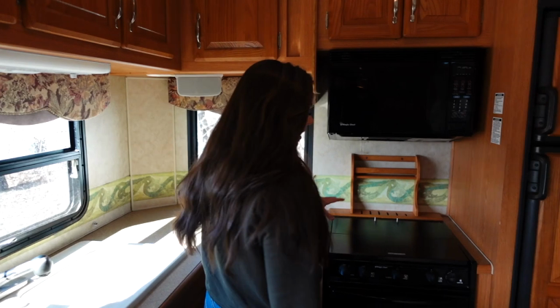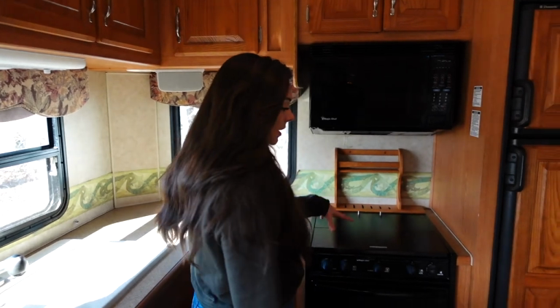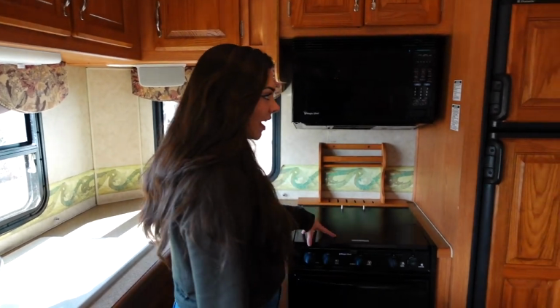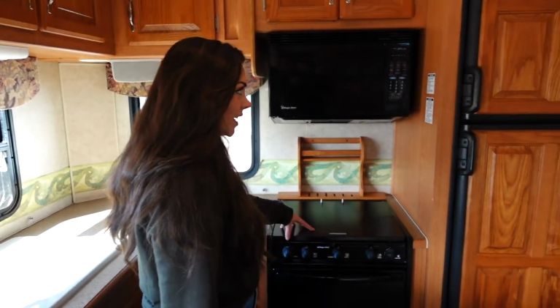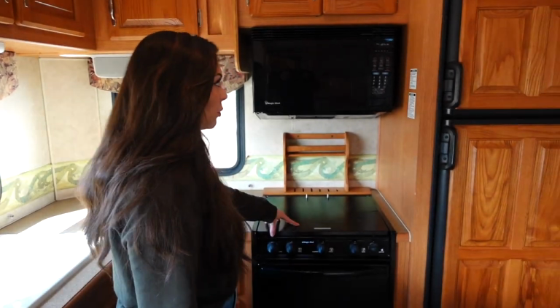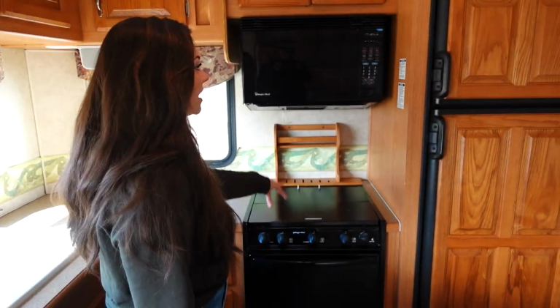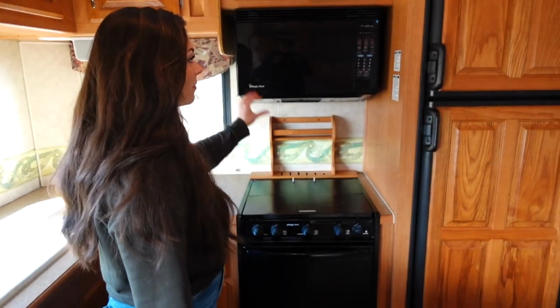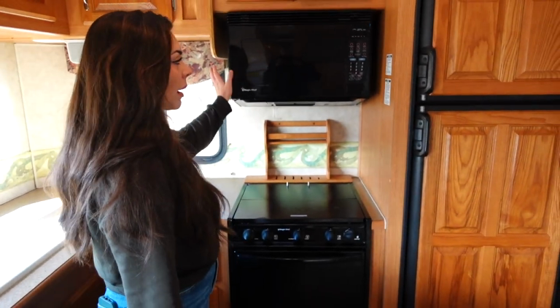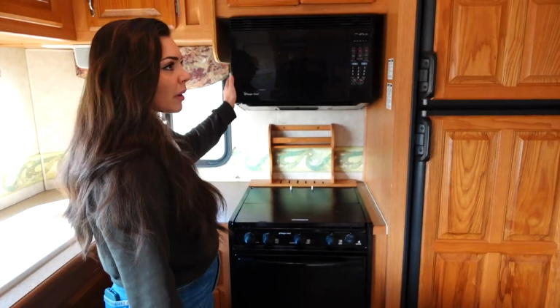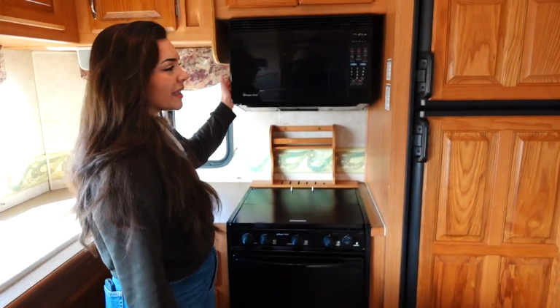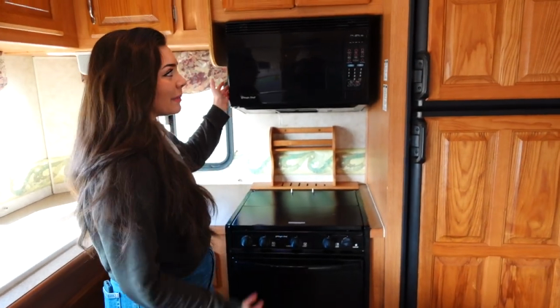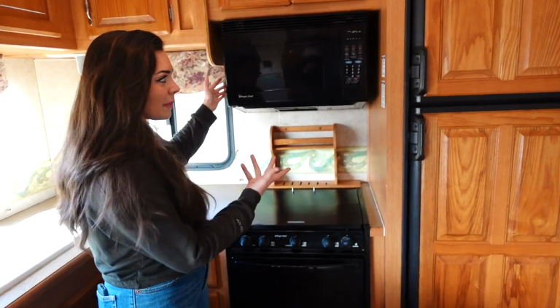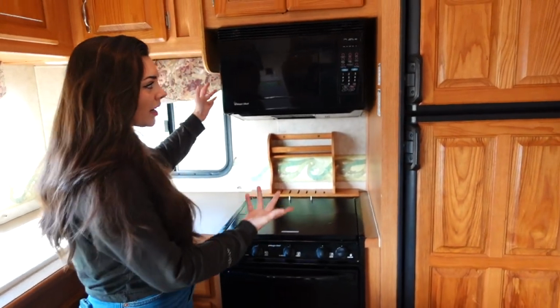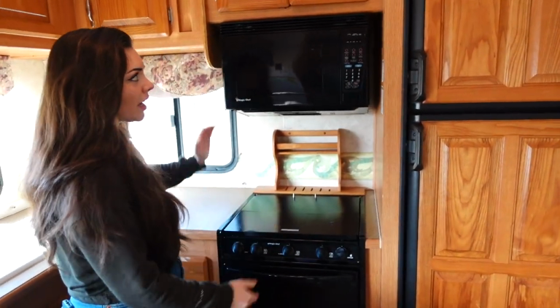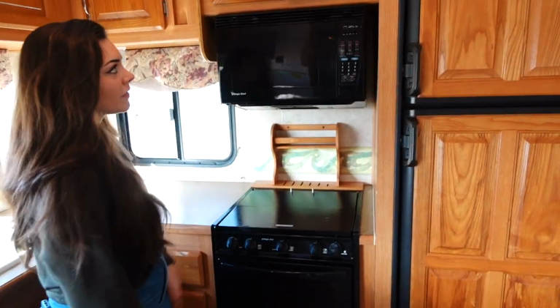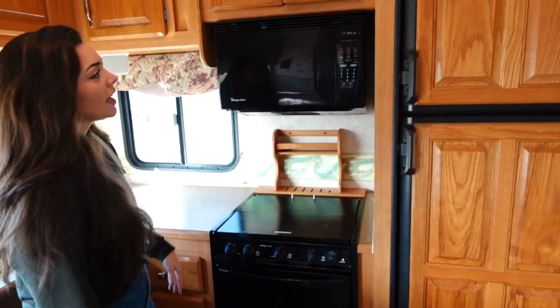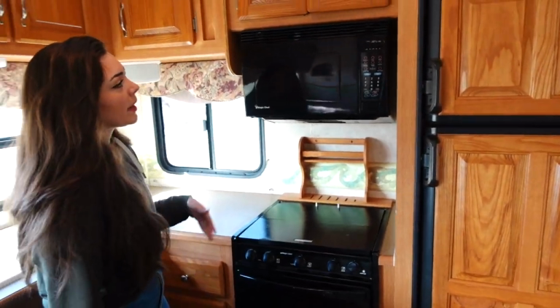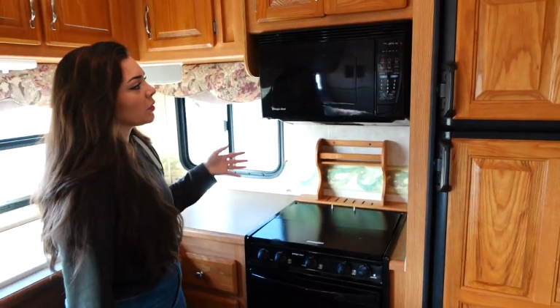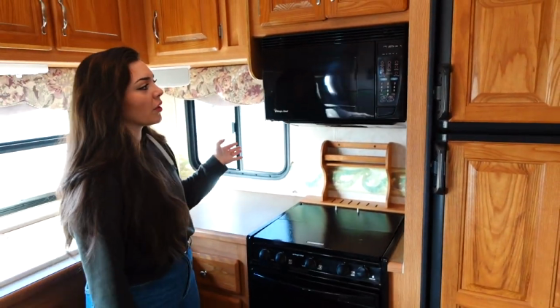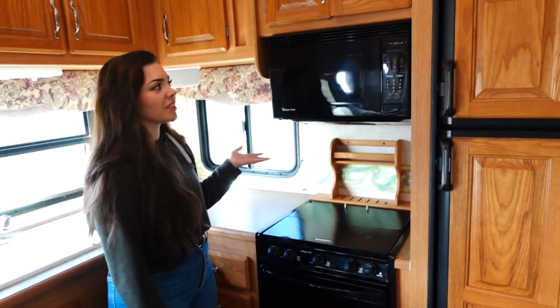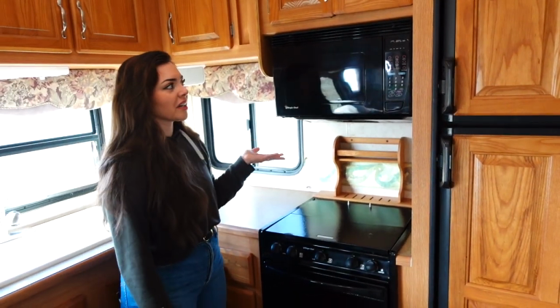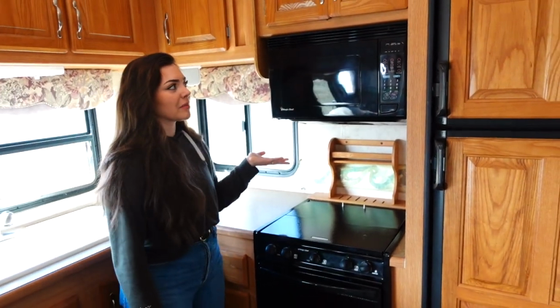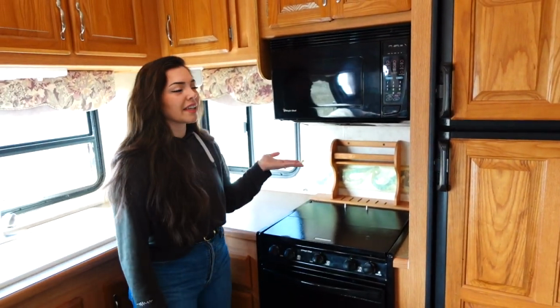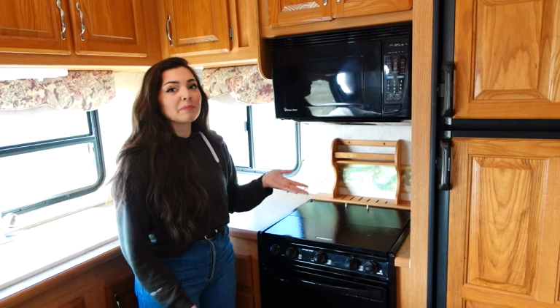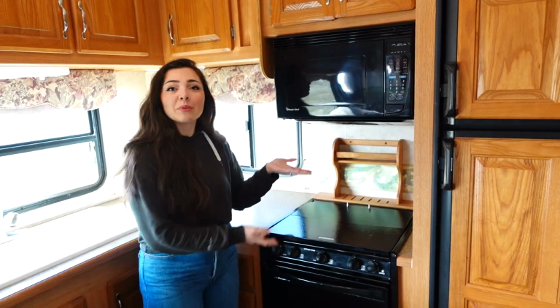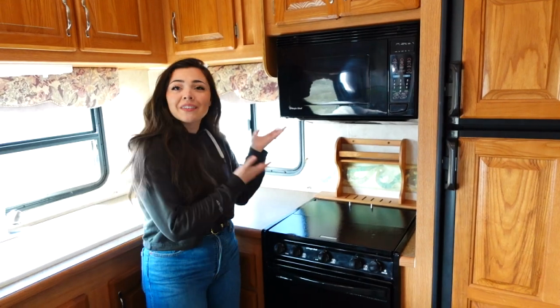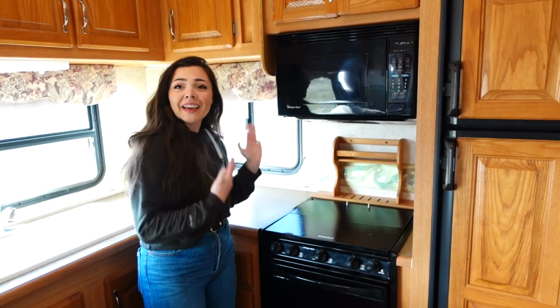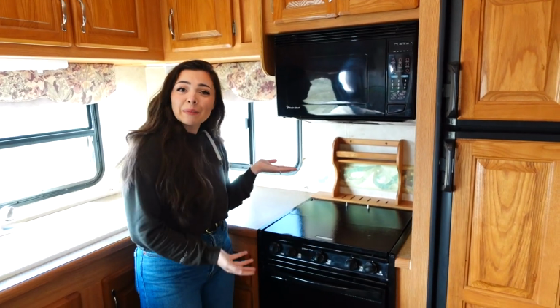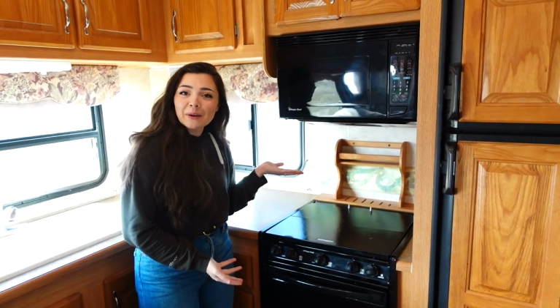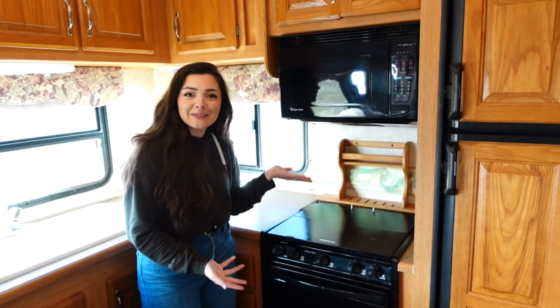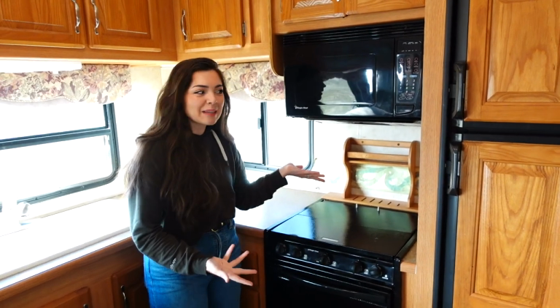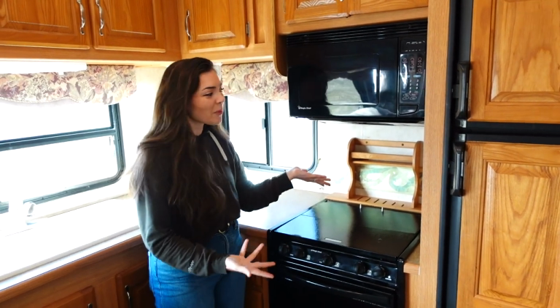We'll be keeping the oven and probably keeping the microwave. I might do a poll on Instagram to see if people even like microwaves anymore.